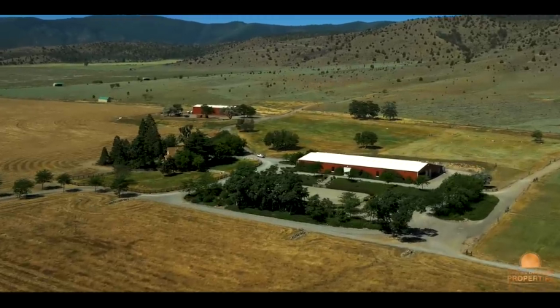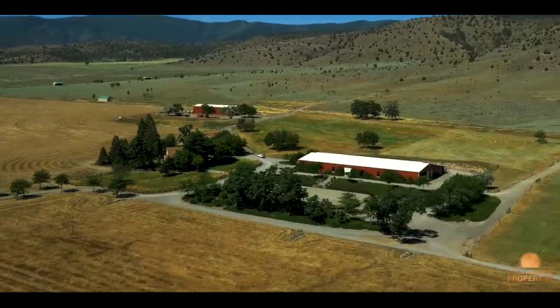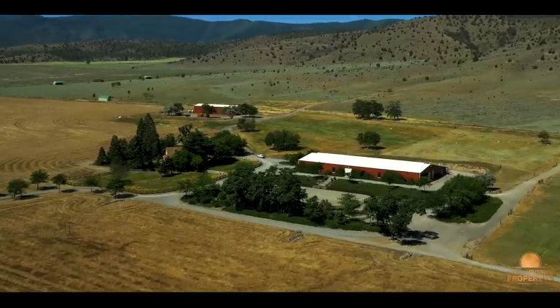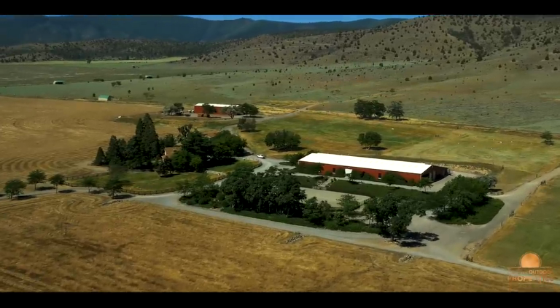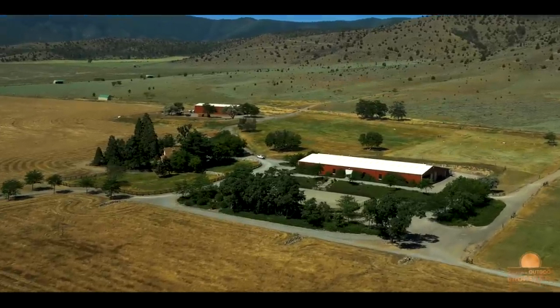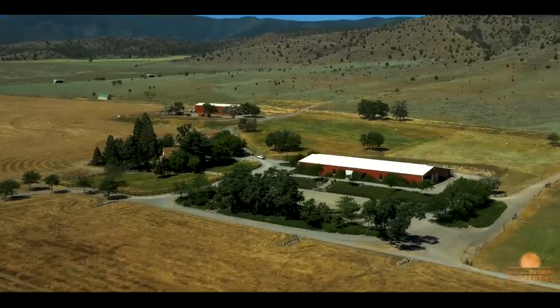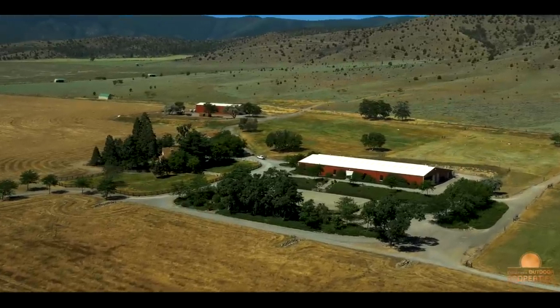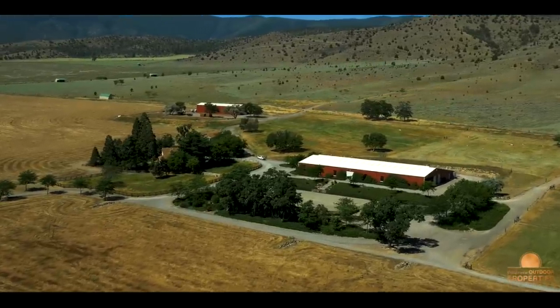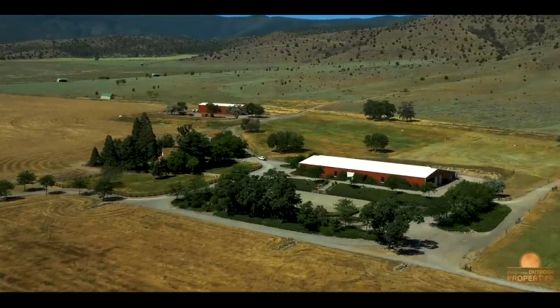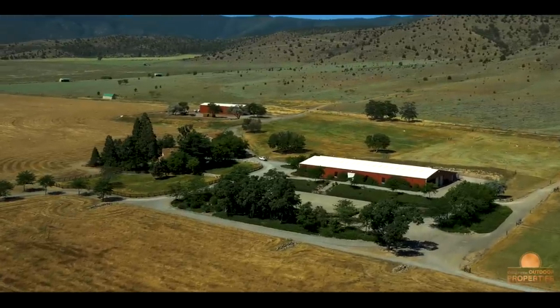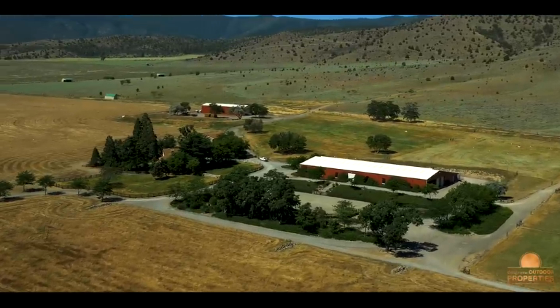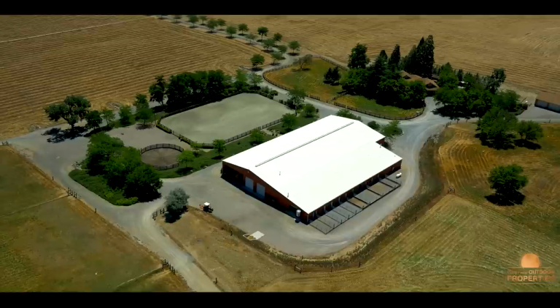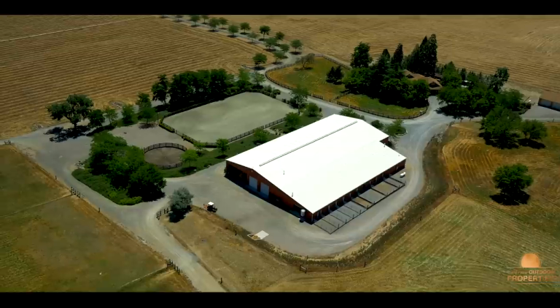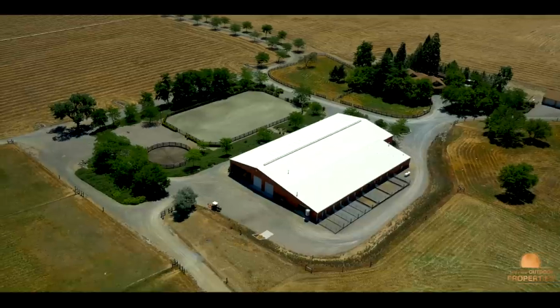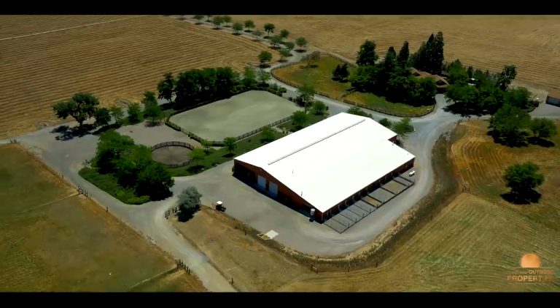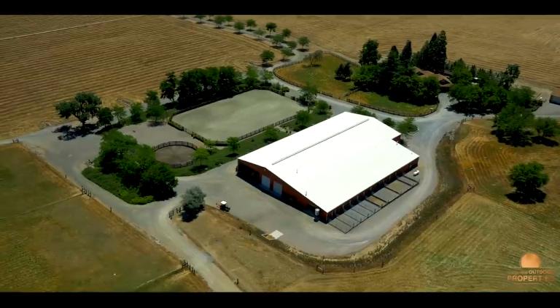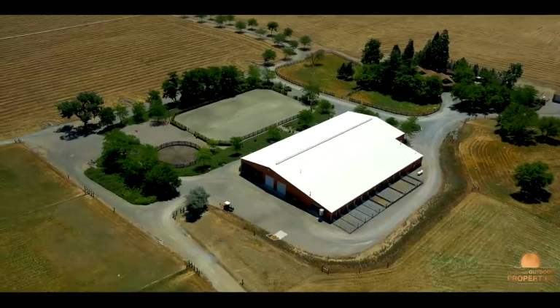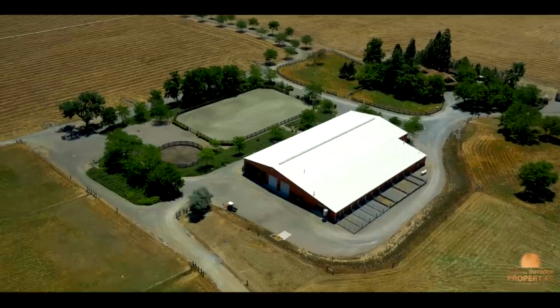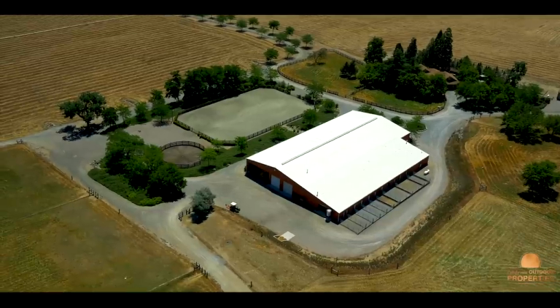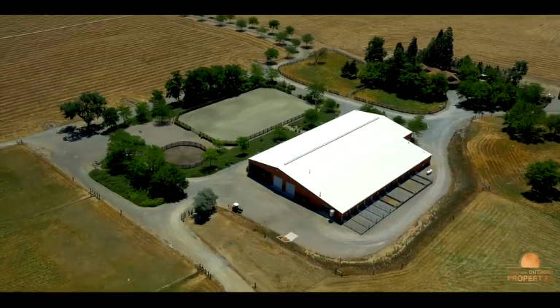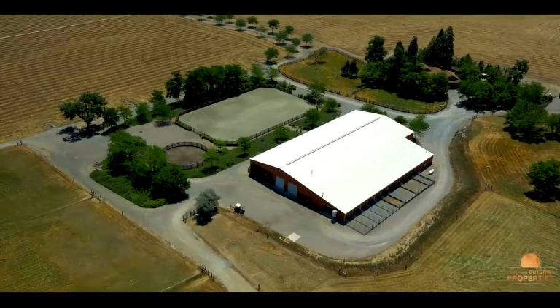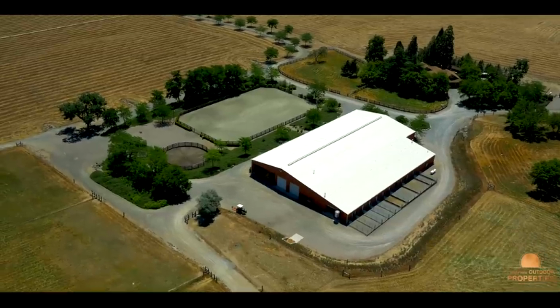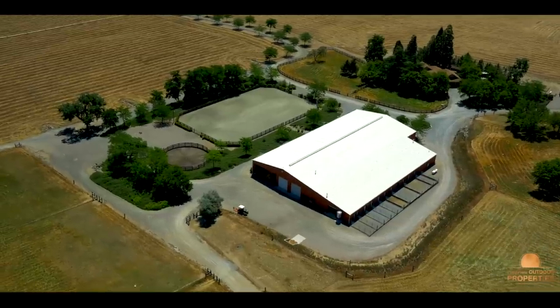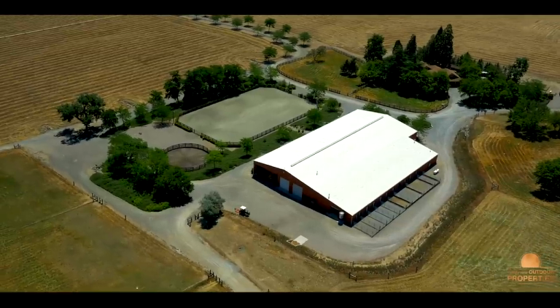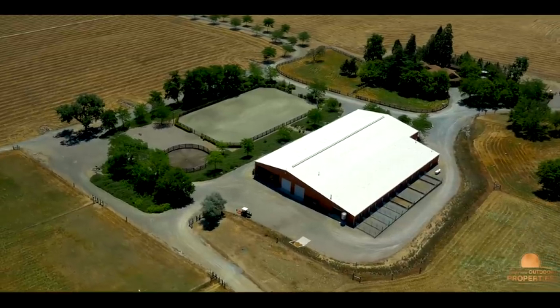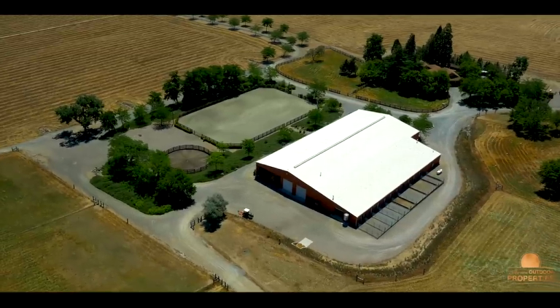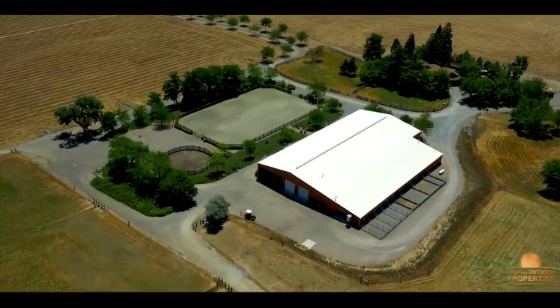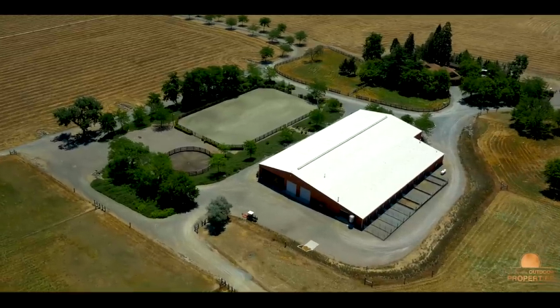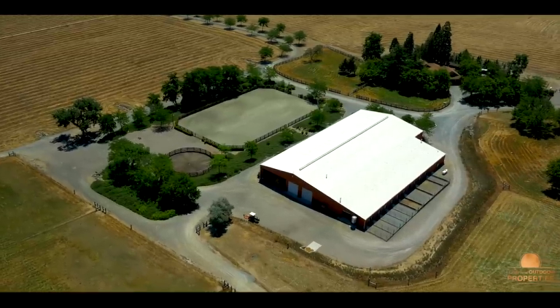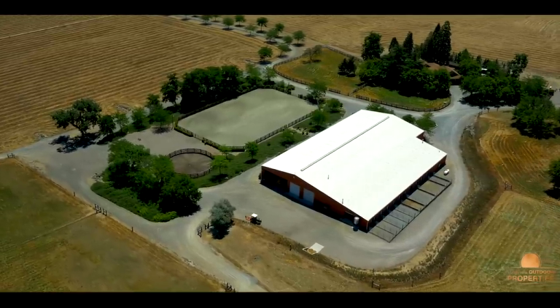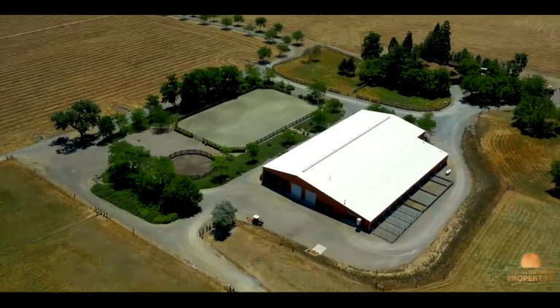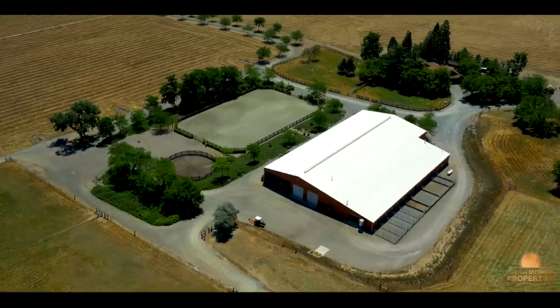The ranch is set up for the equestrian, with indoor and outdoor arenas, a round pen, and barns. It is ready to use.